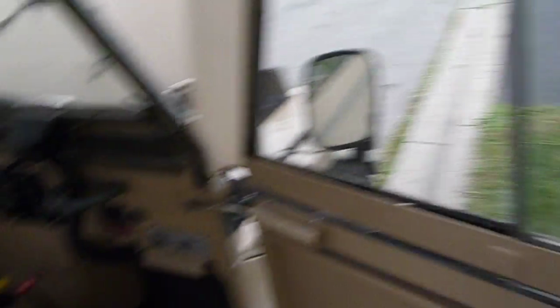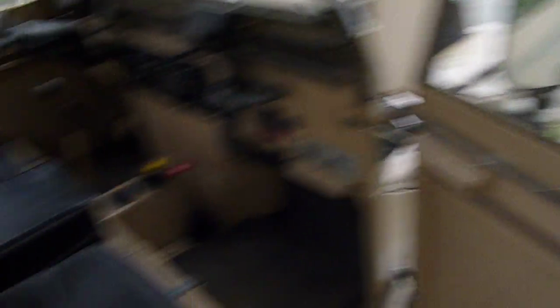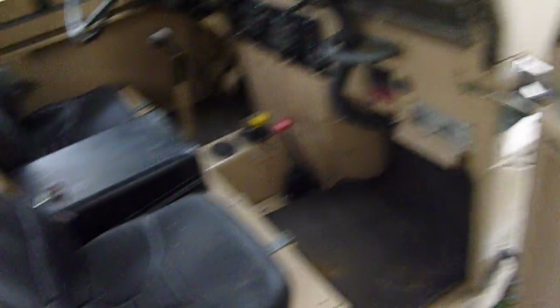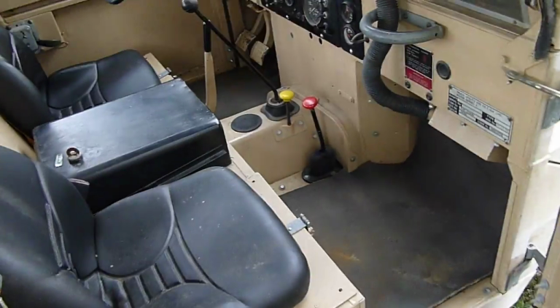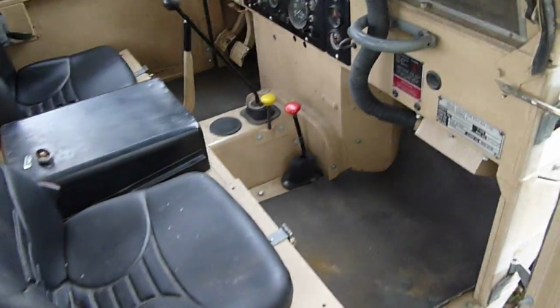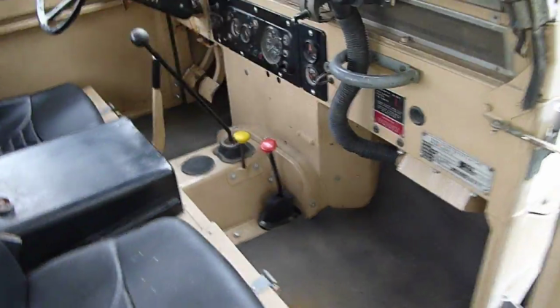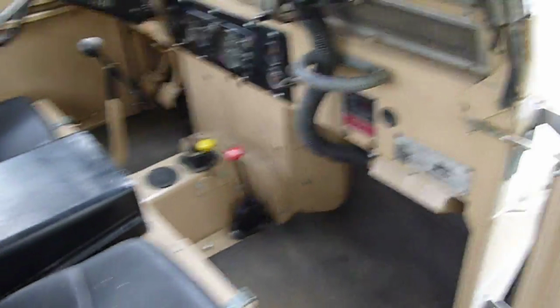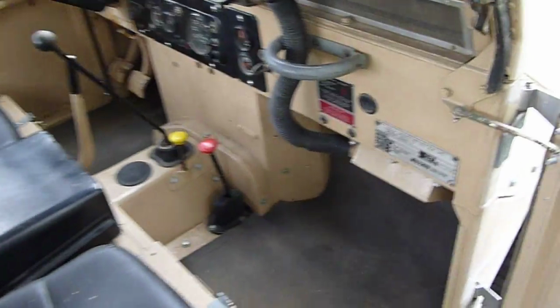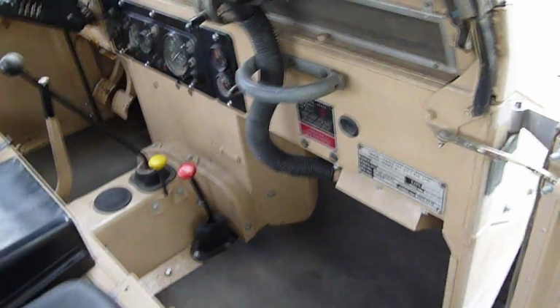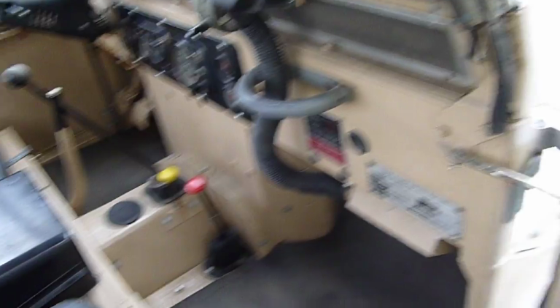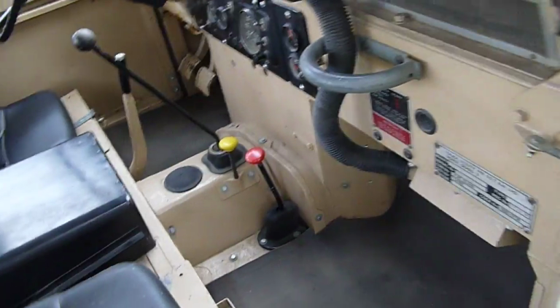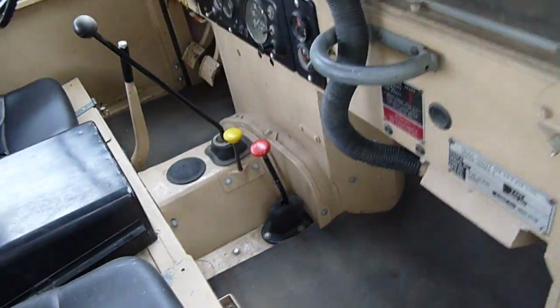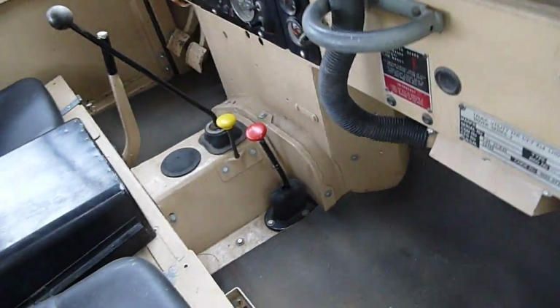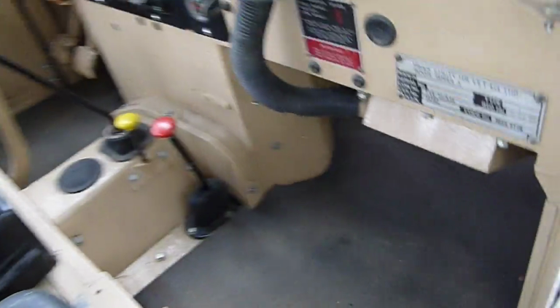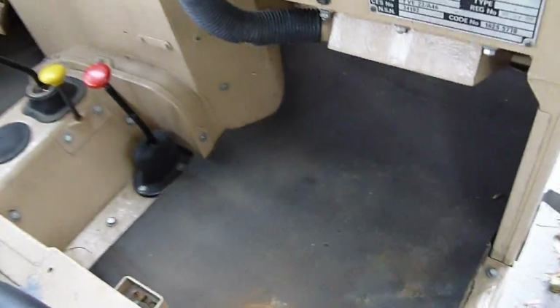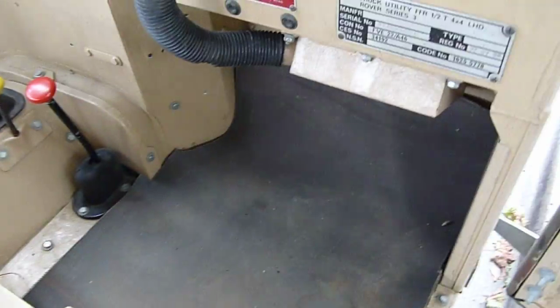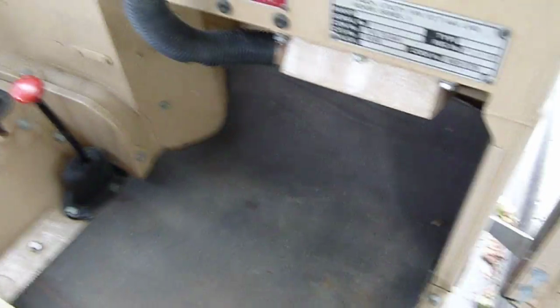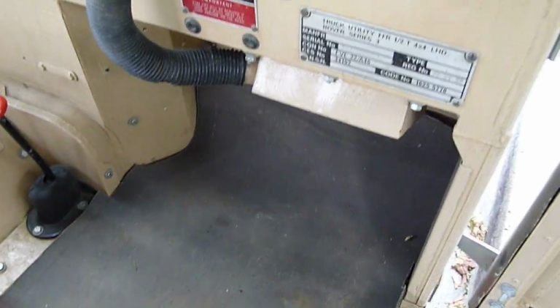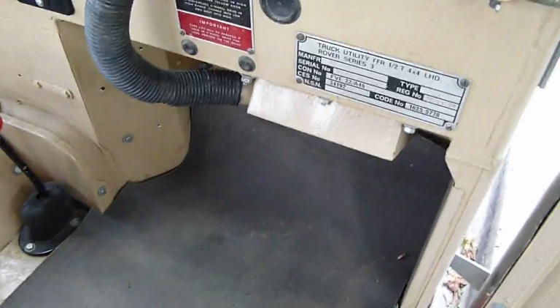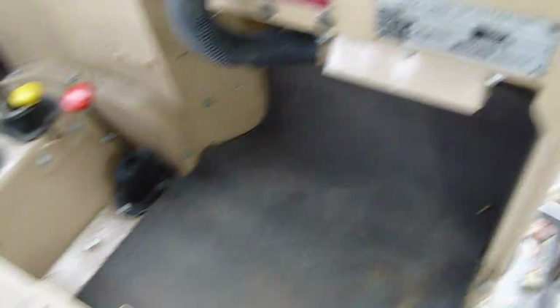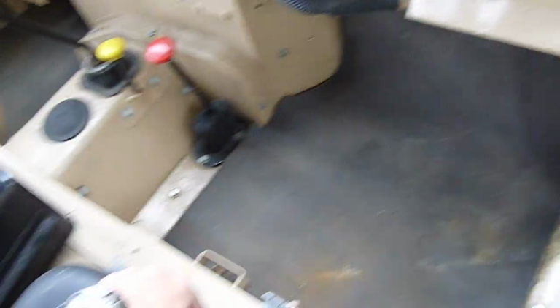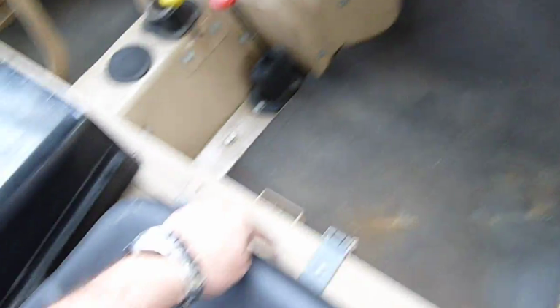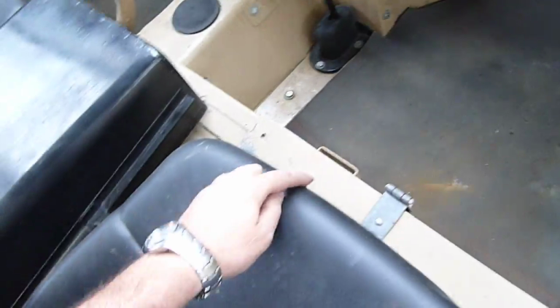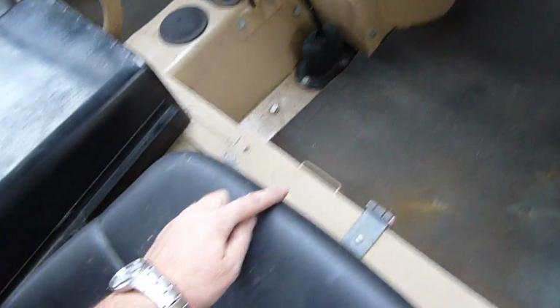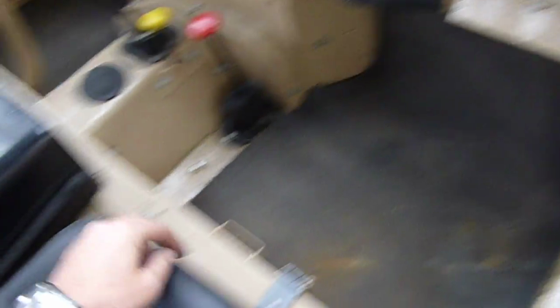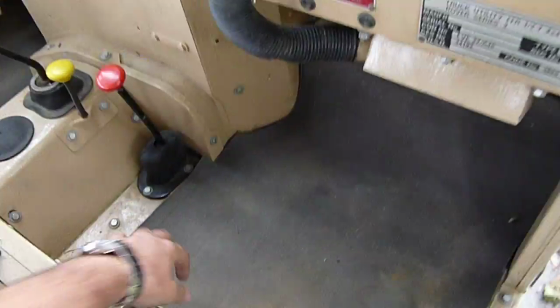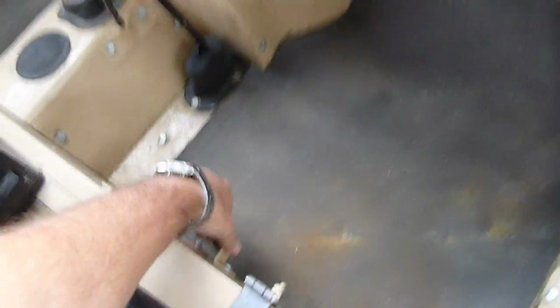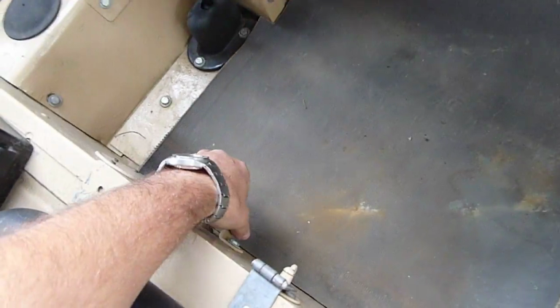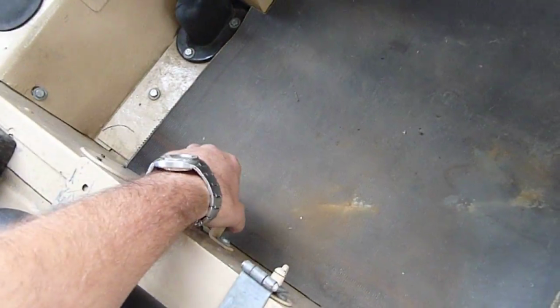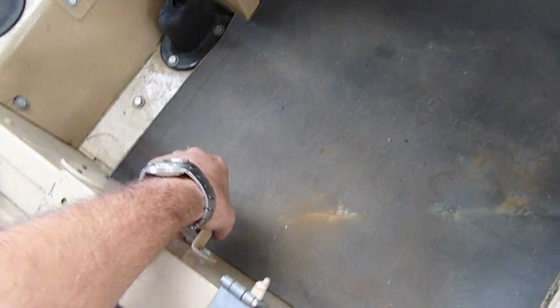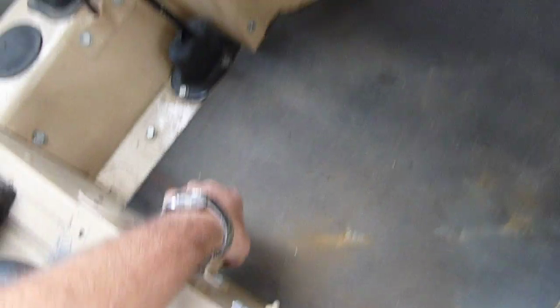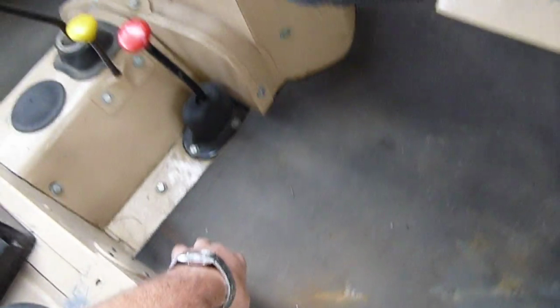This vehicle has dual fuel tanks. You fill up from underneath the seat, and here's a switchover valve.